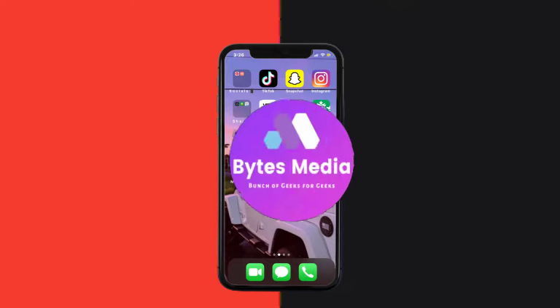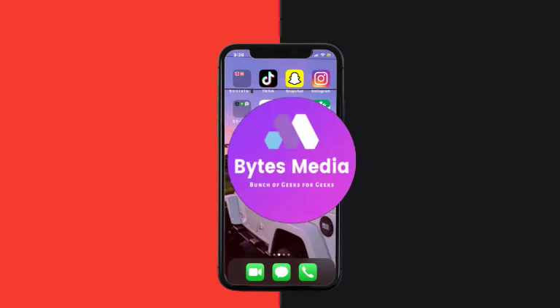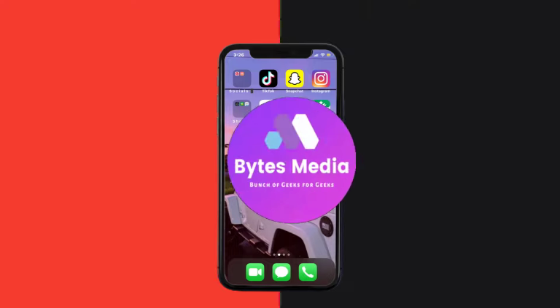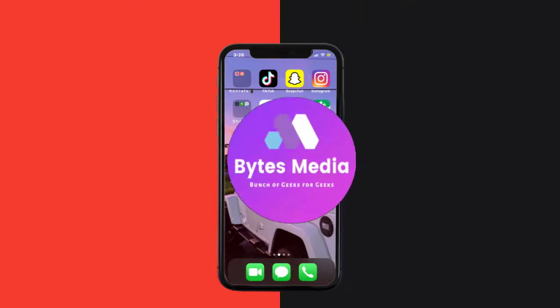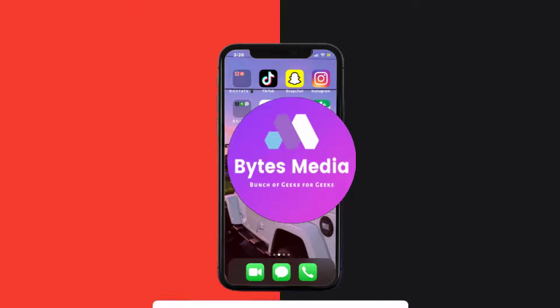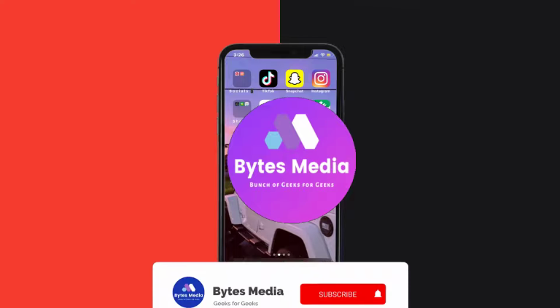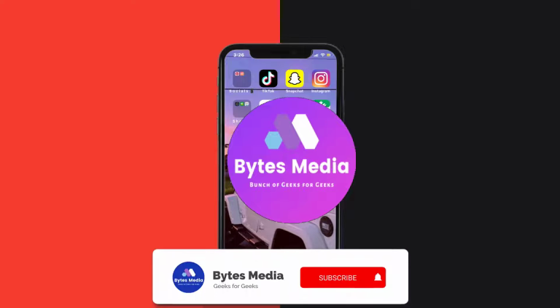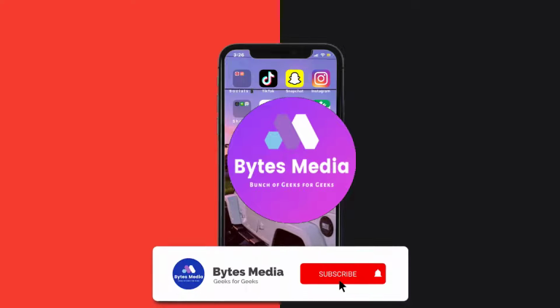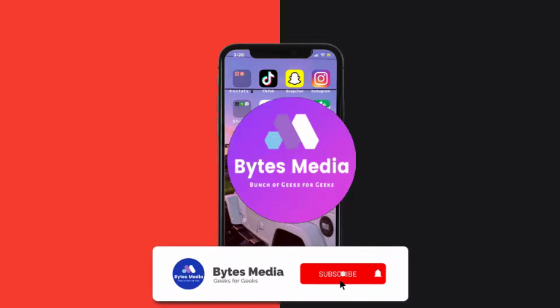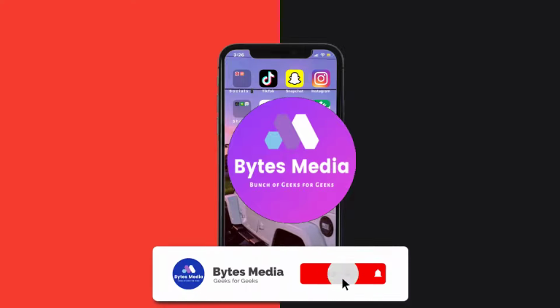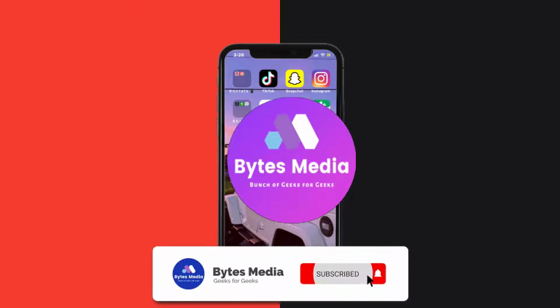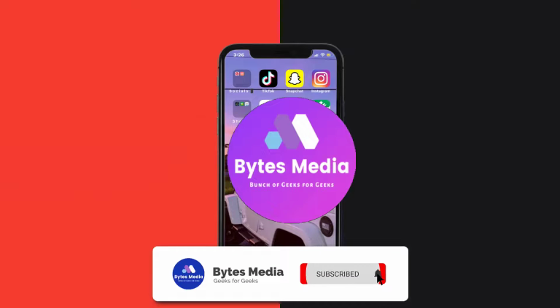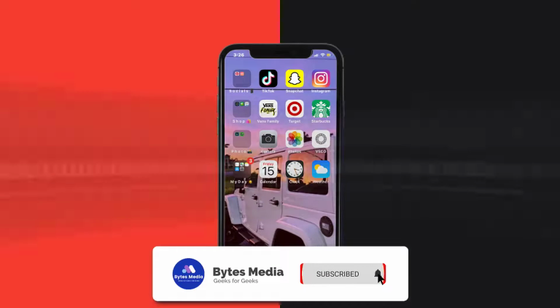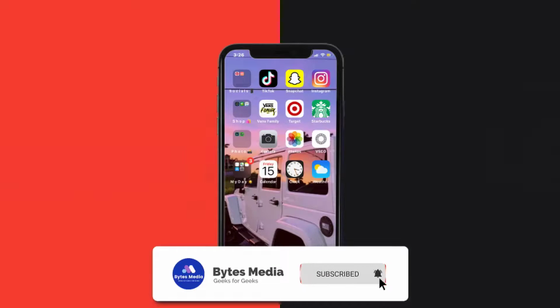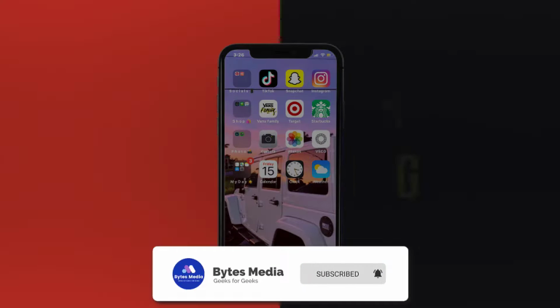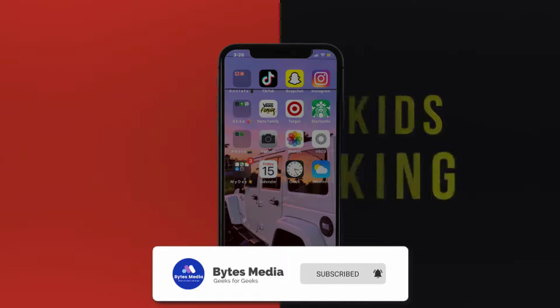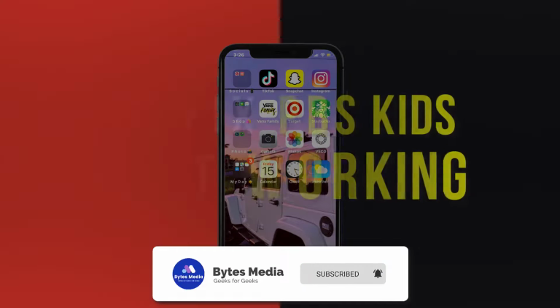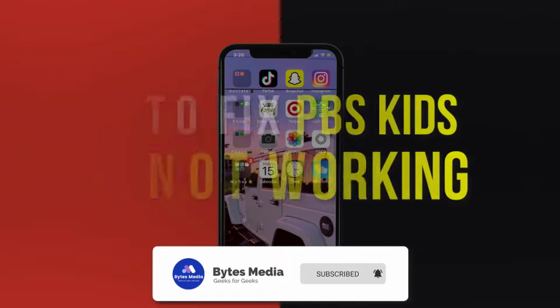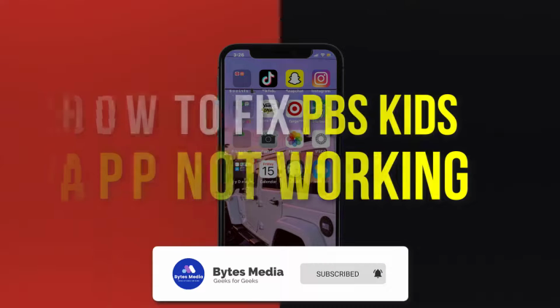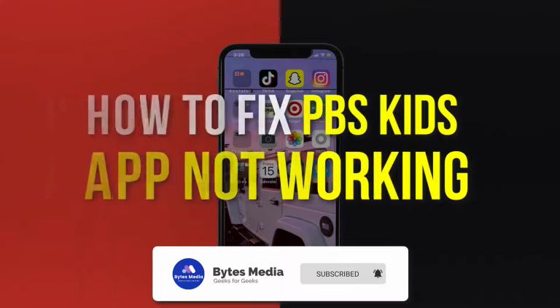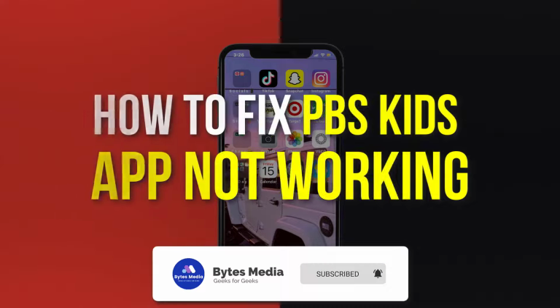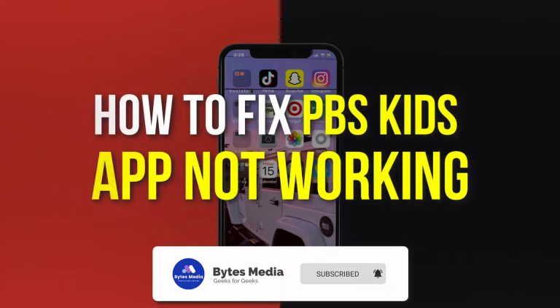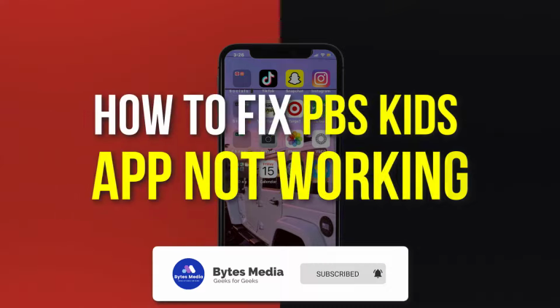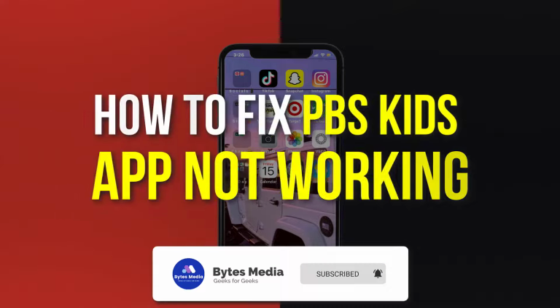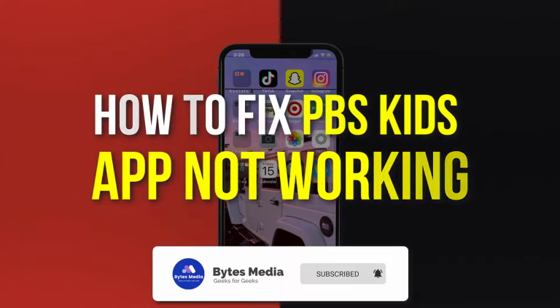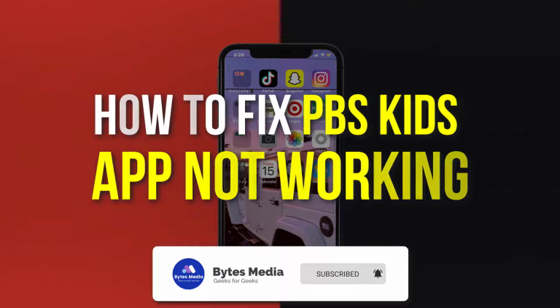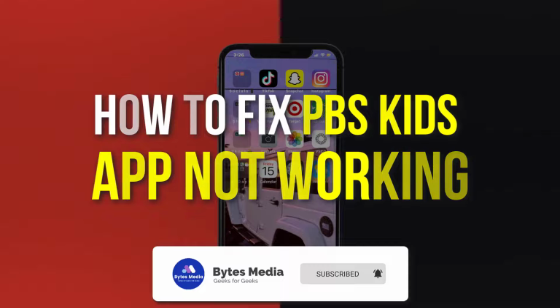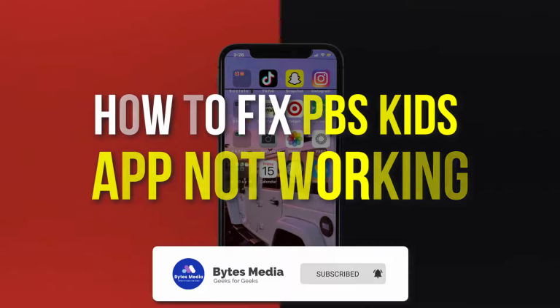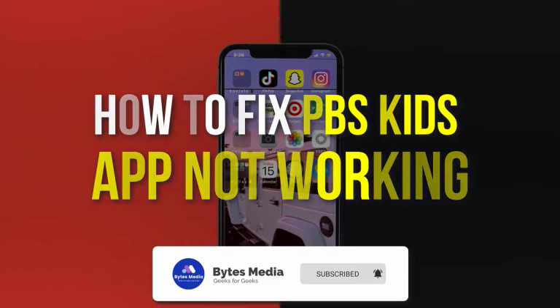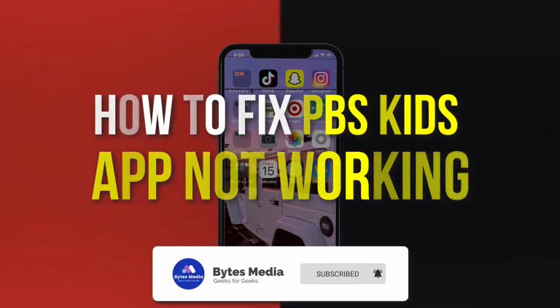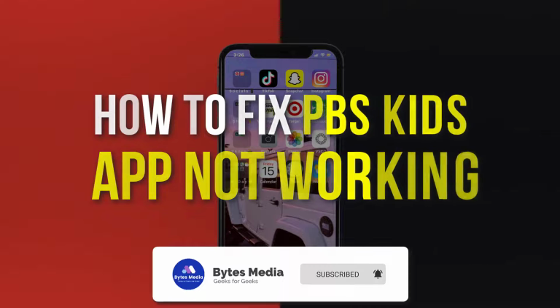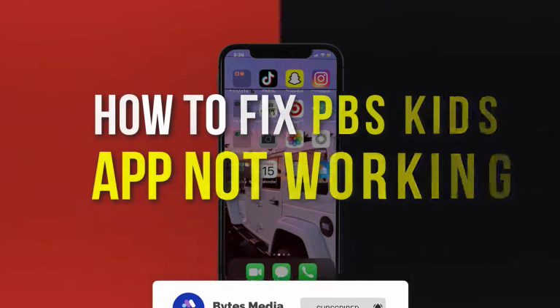Hey guys, I'm Anna, and today I'm going to show you how to fix PBS Kids Mobile App not working.